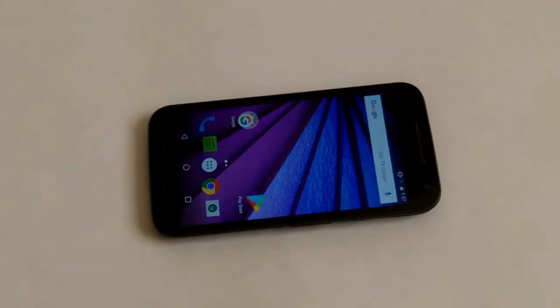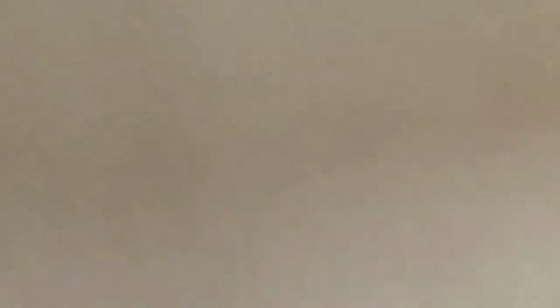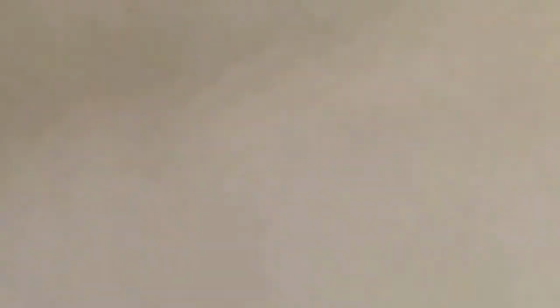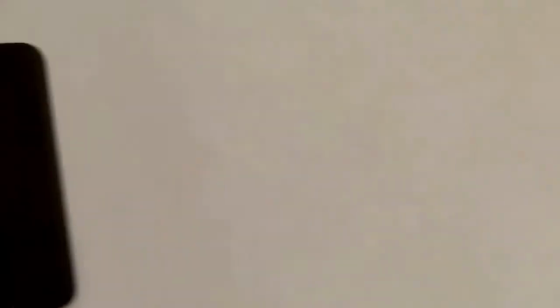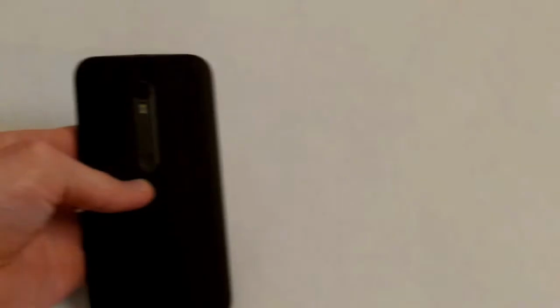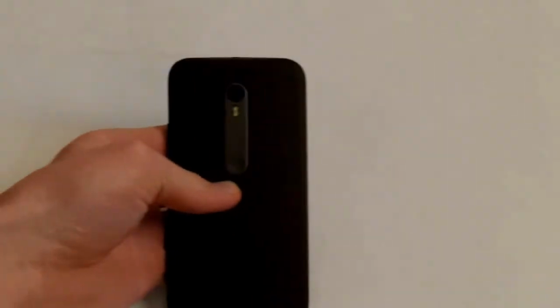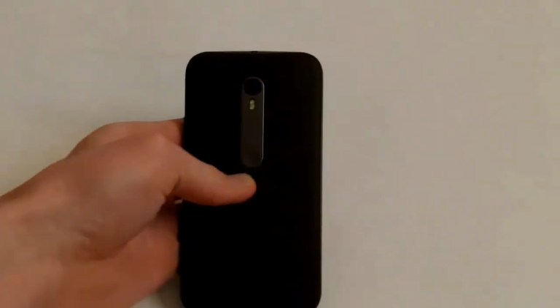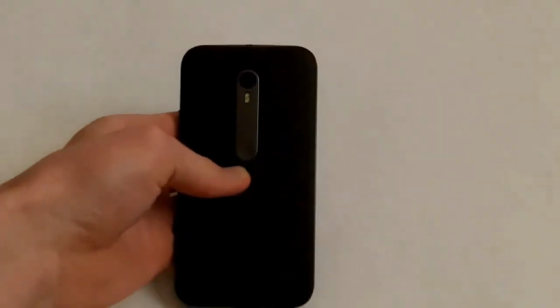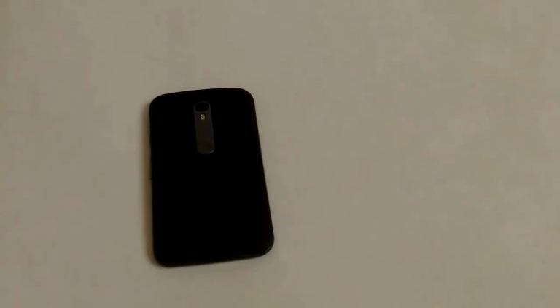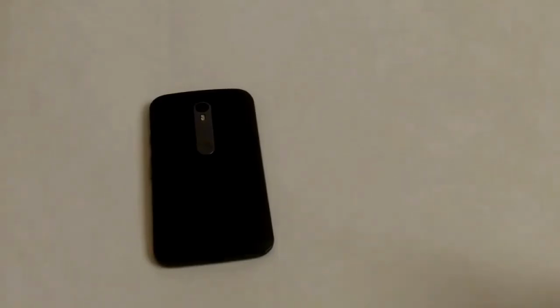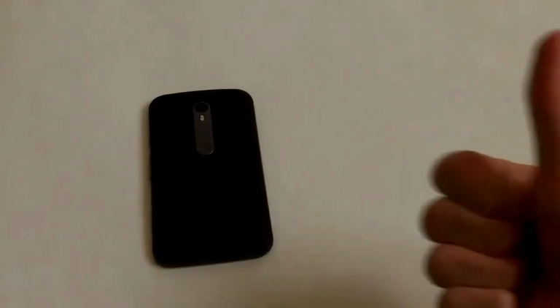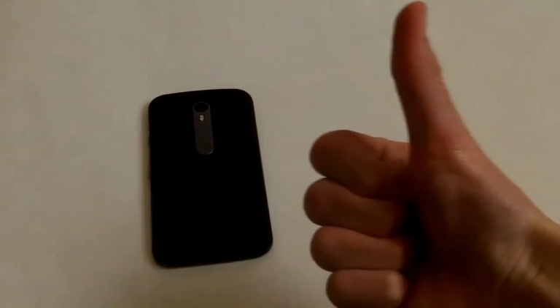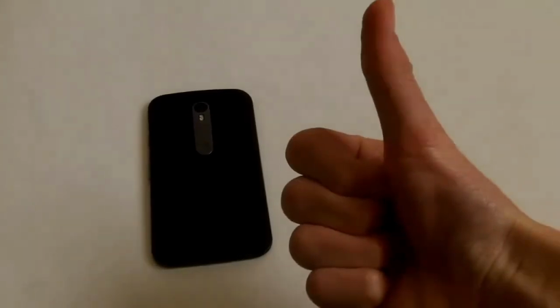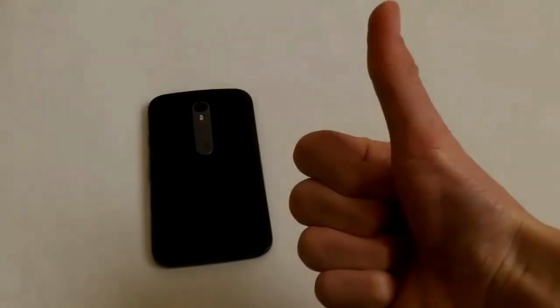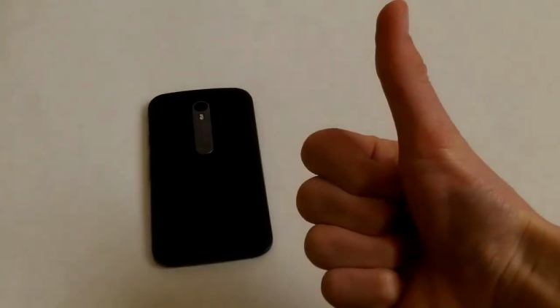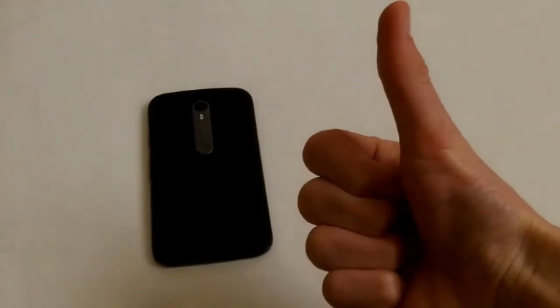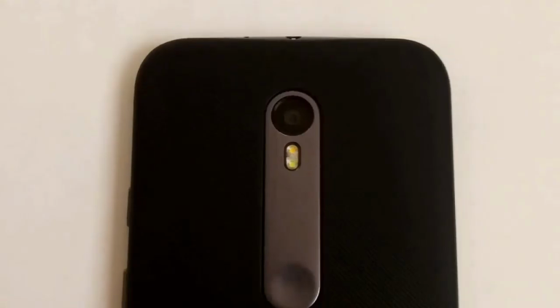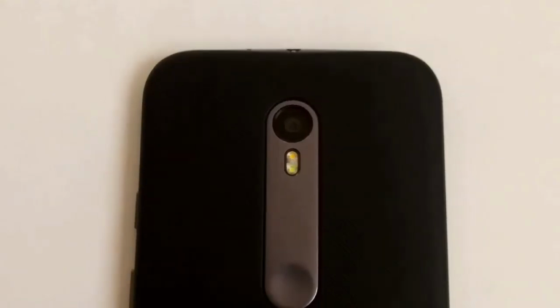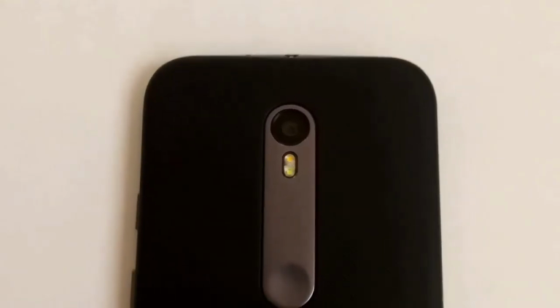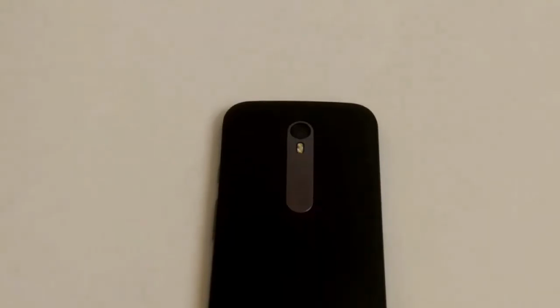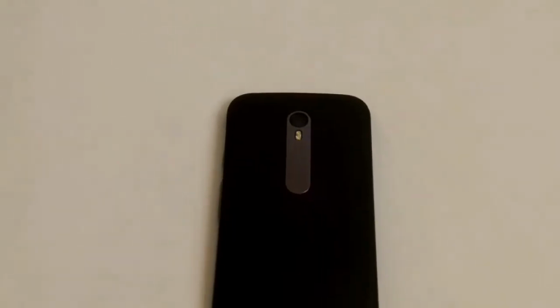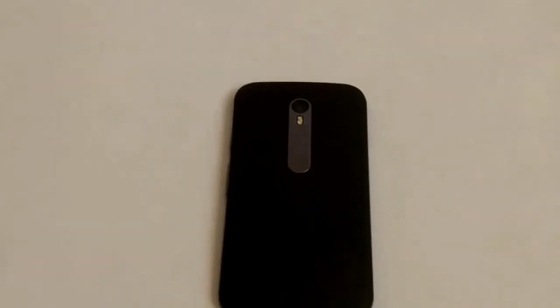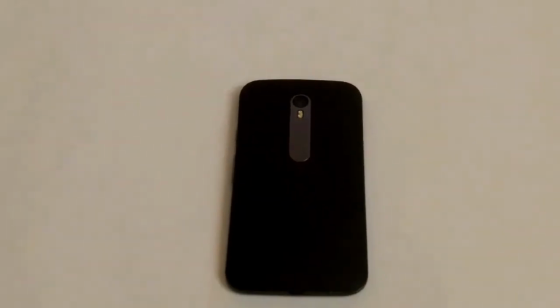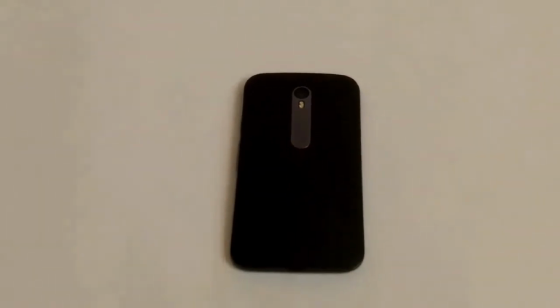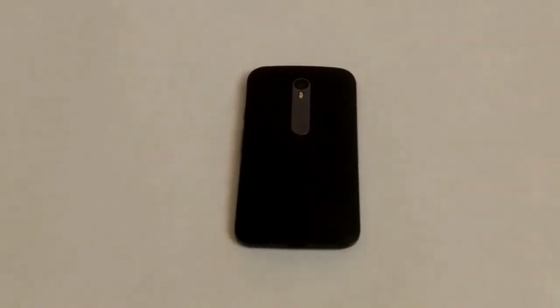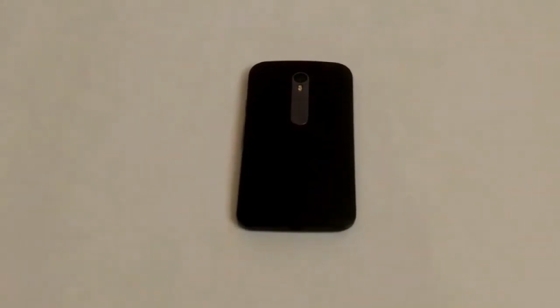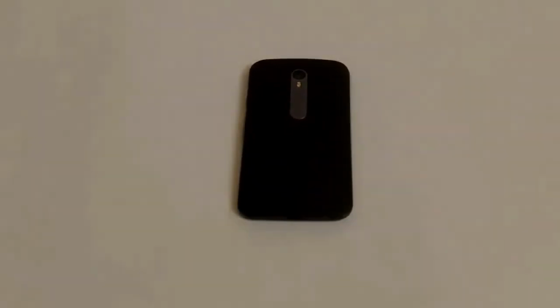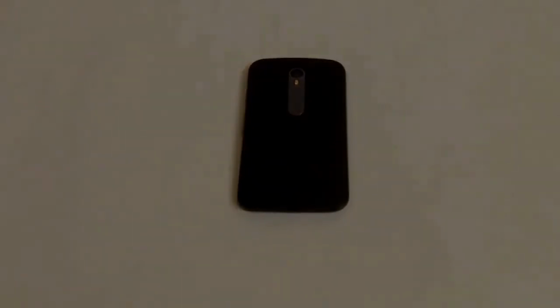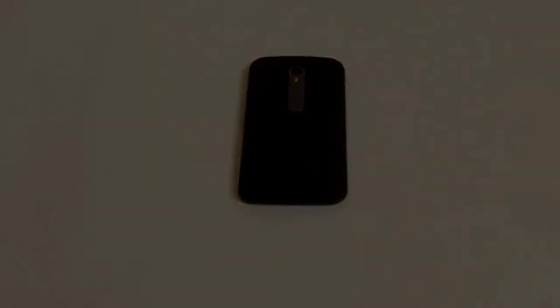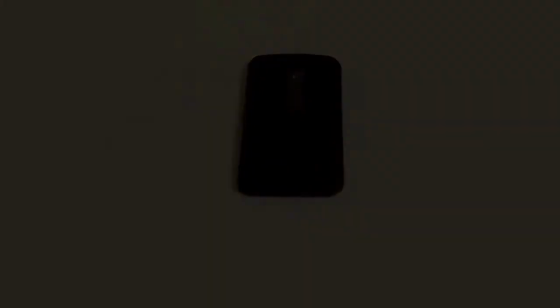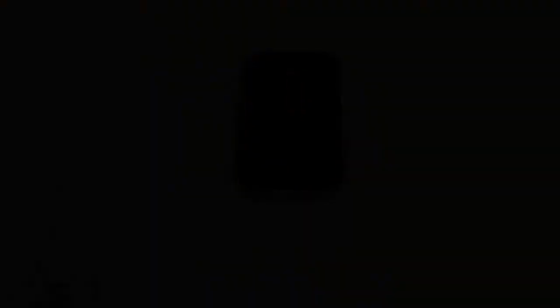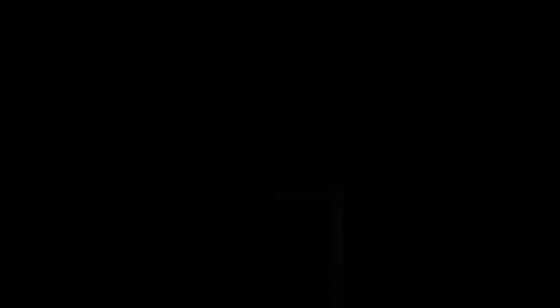Overall the Motorola G3 is a good phone. Like, comment and give your own feedback.